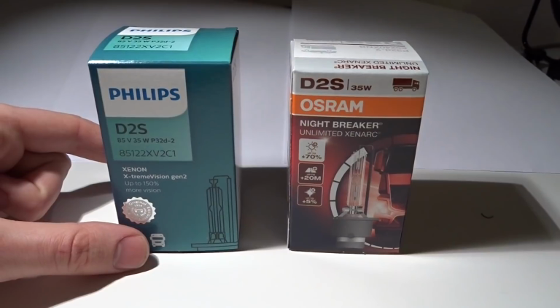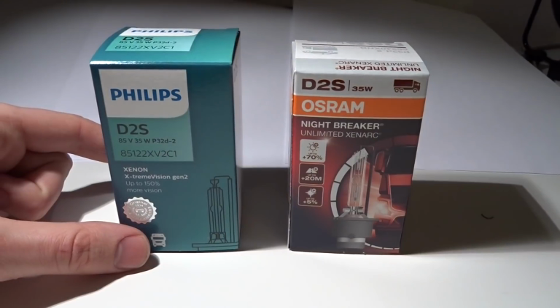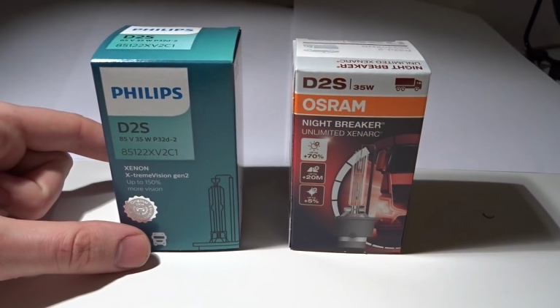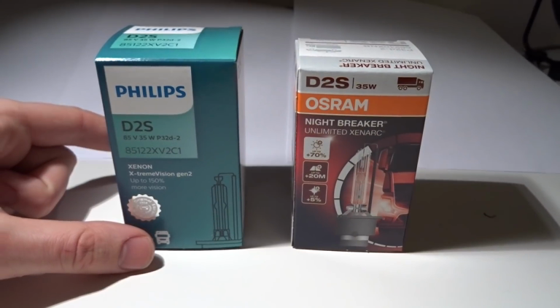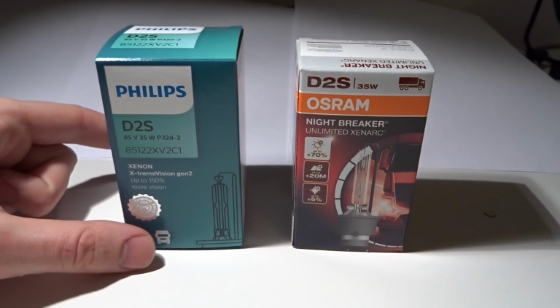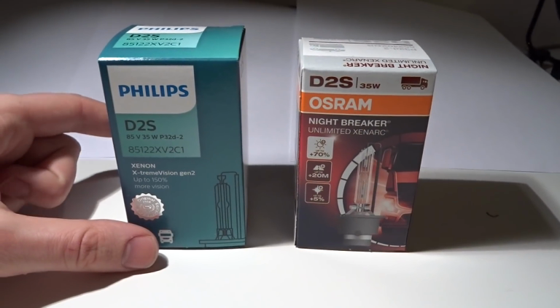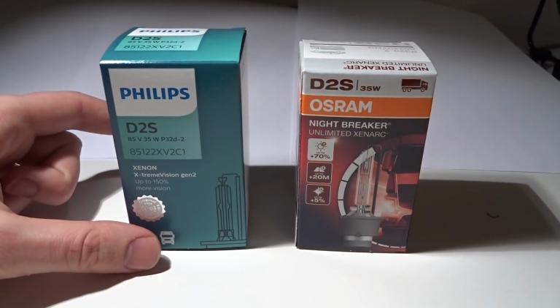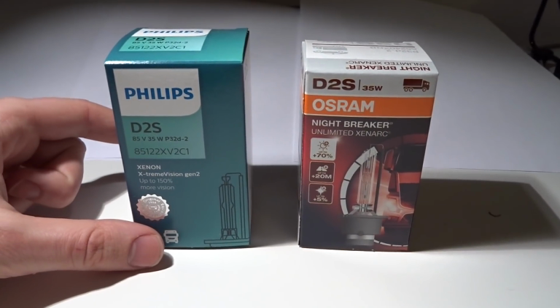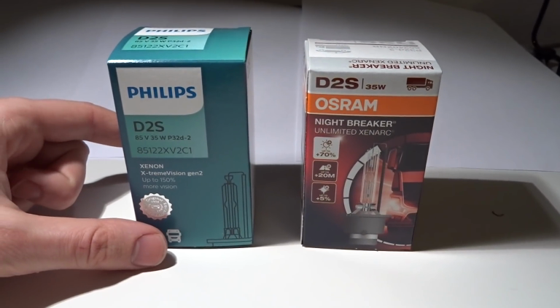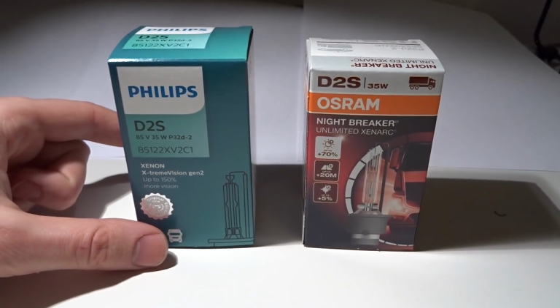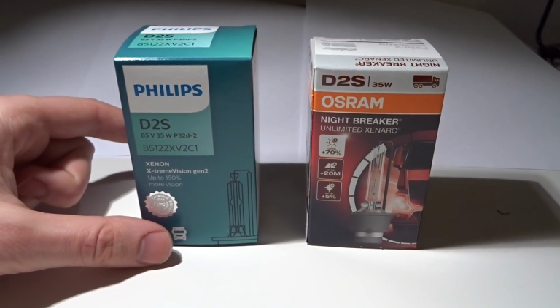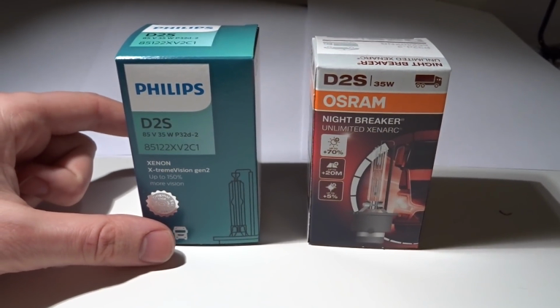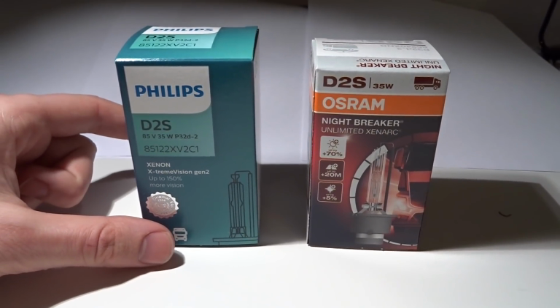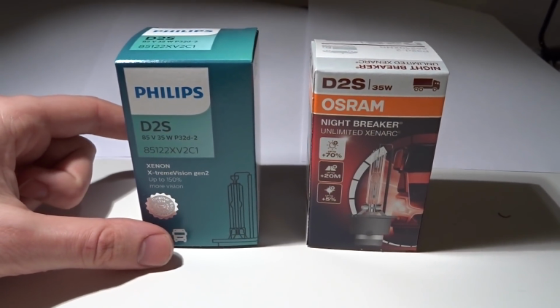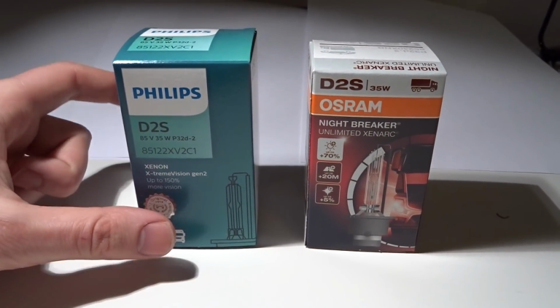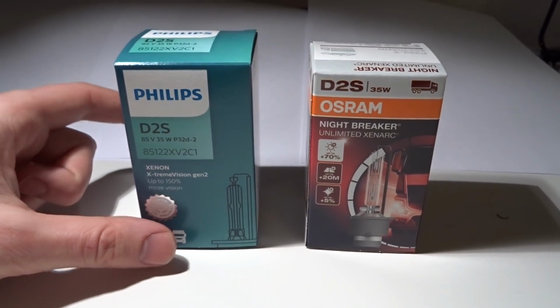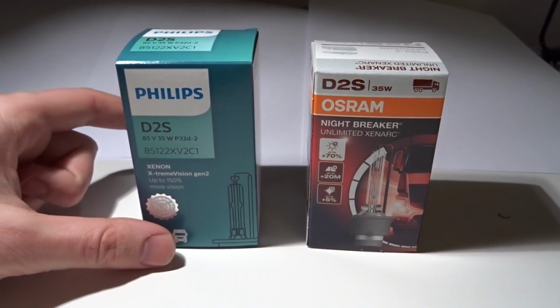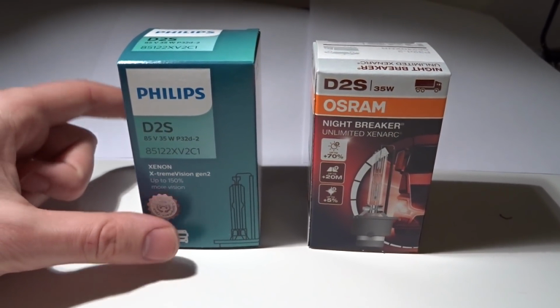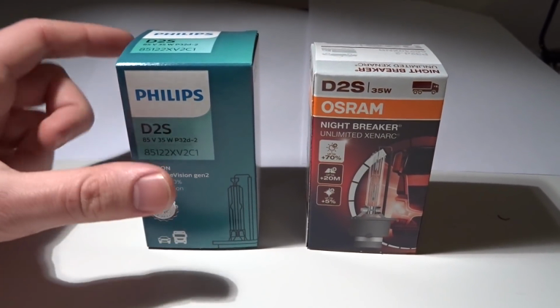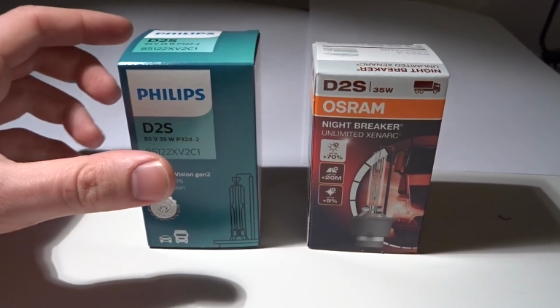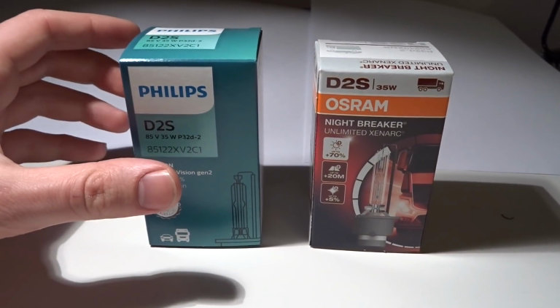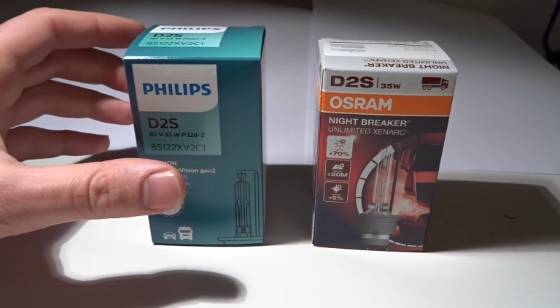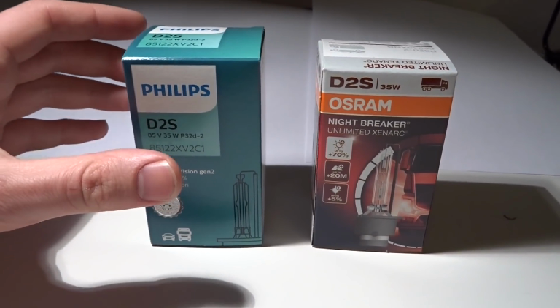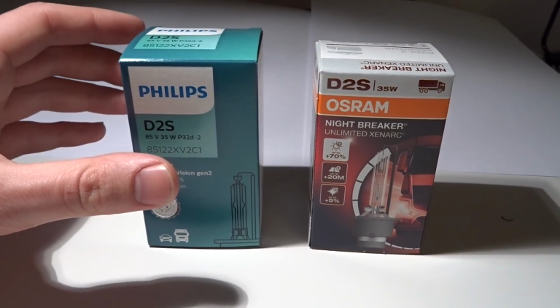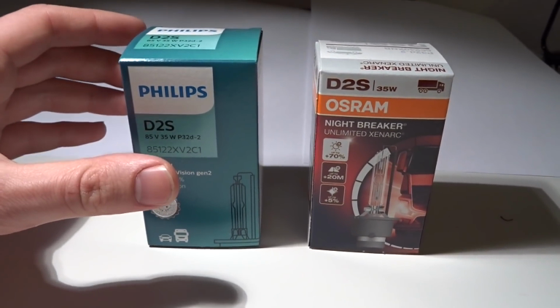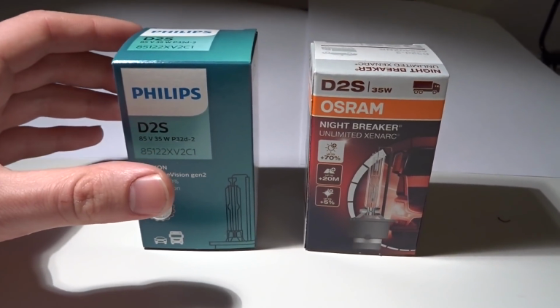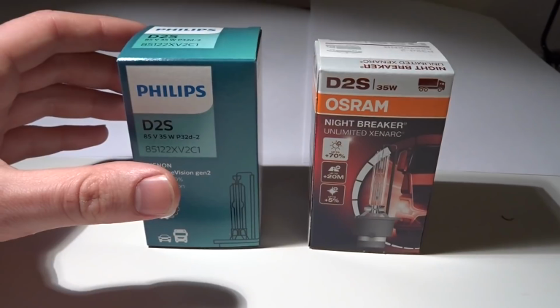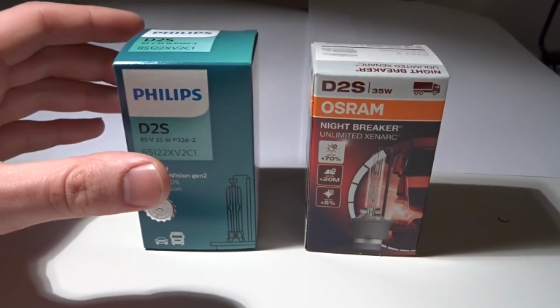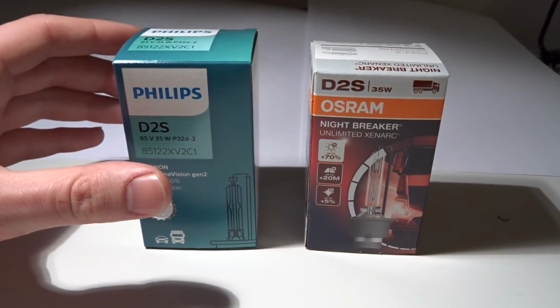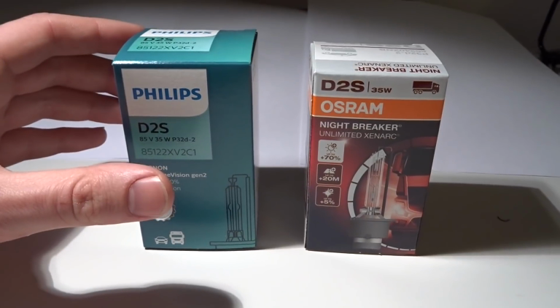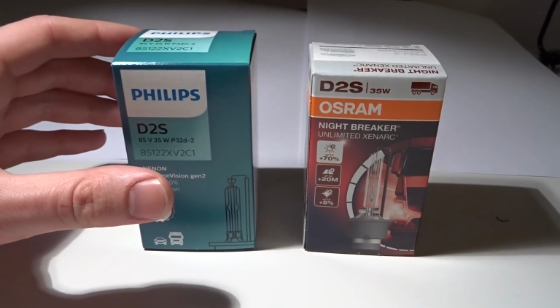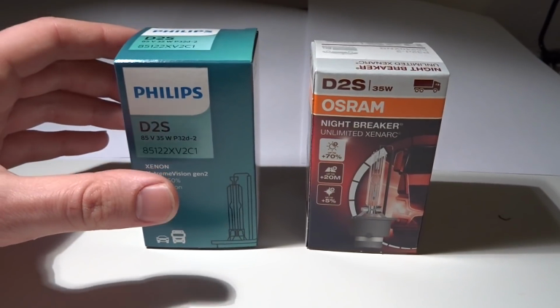Hello guys, in this video I will be comparing these two xenon bulbs.